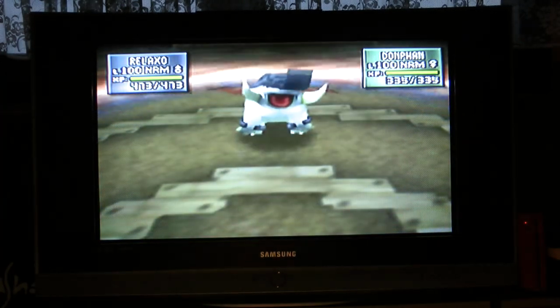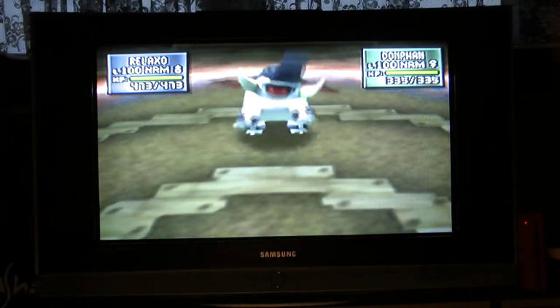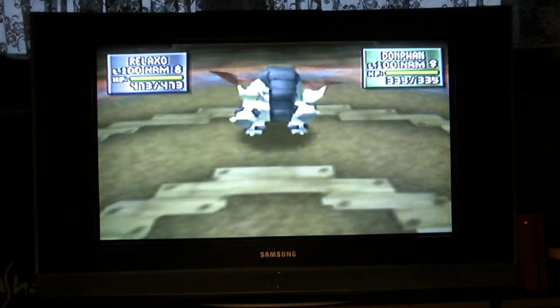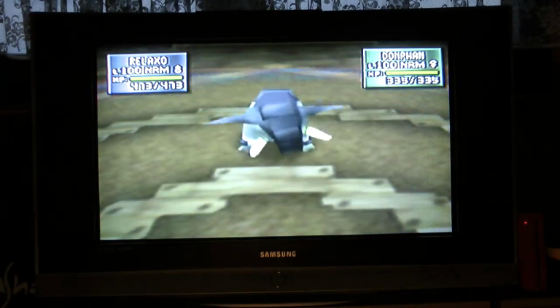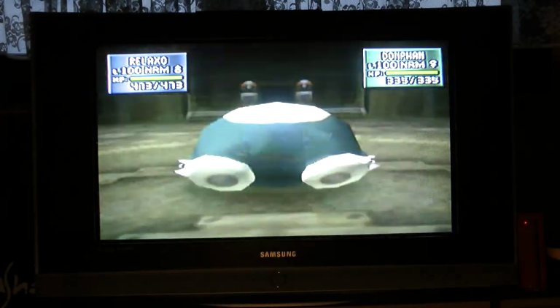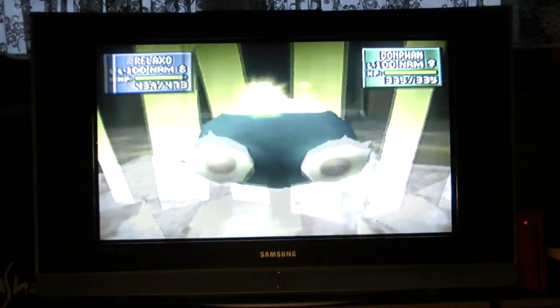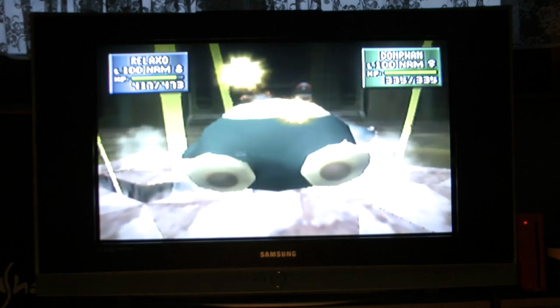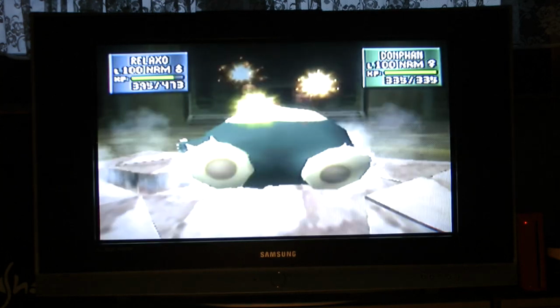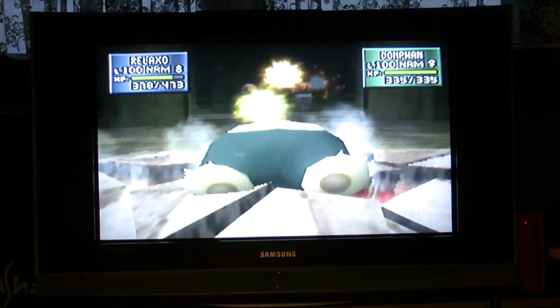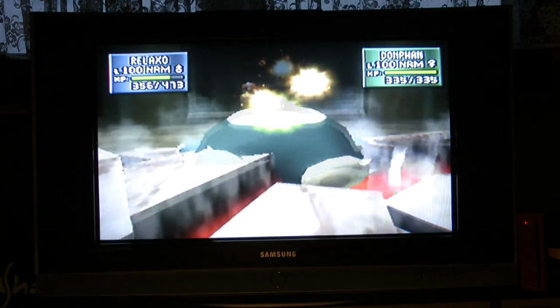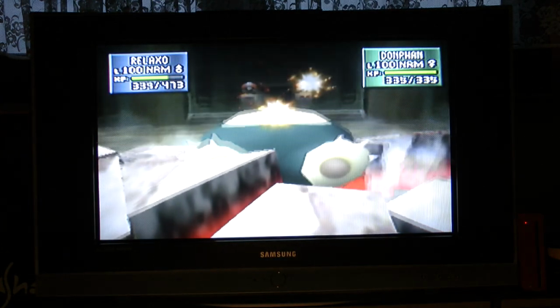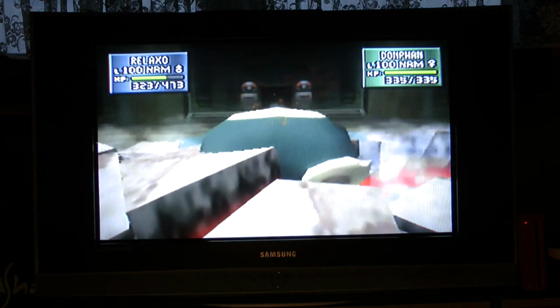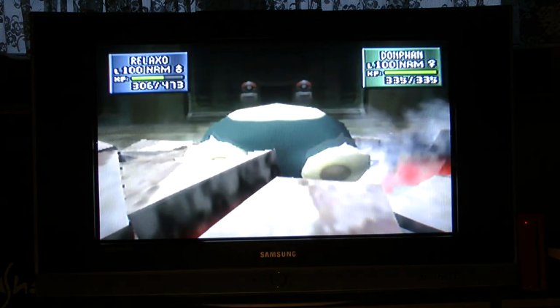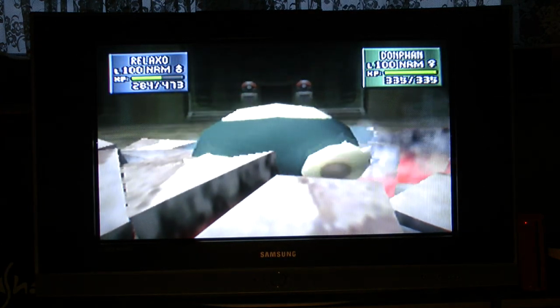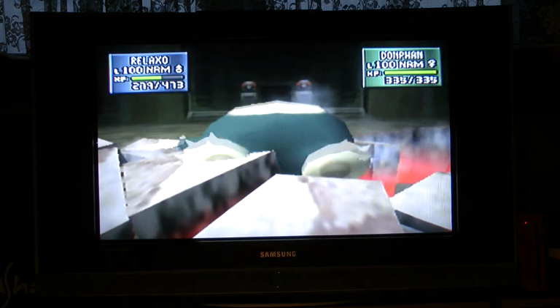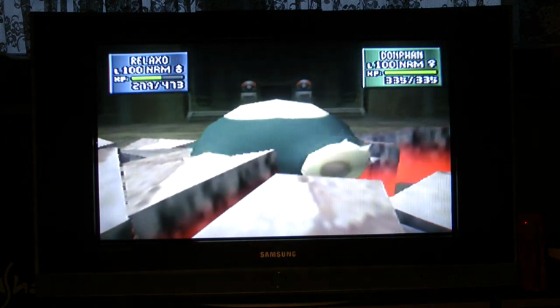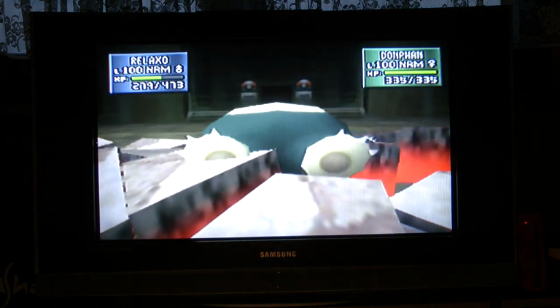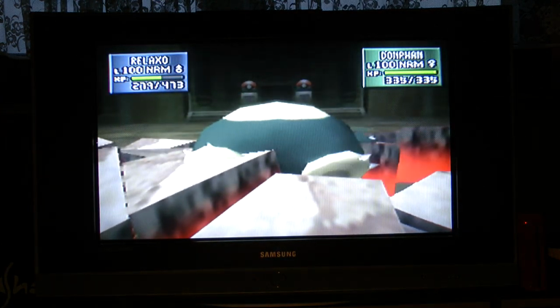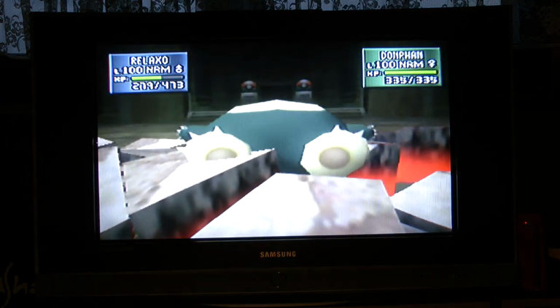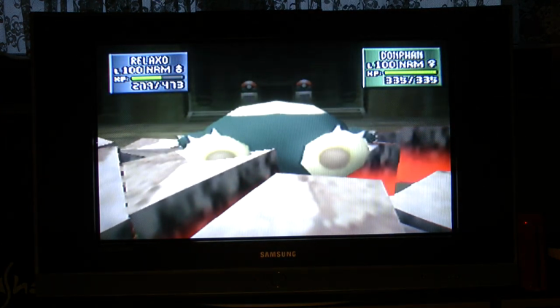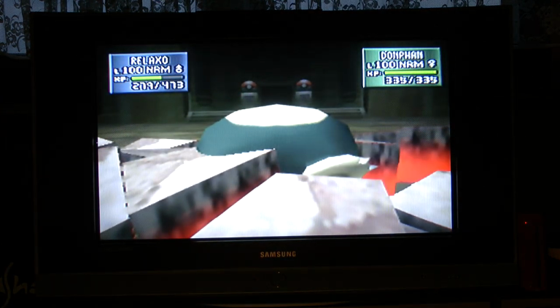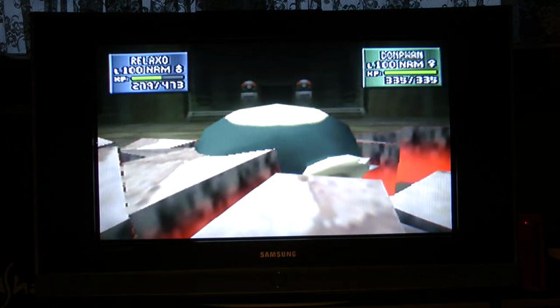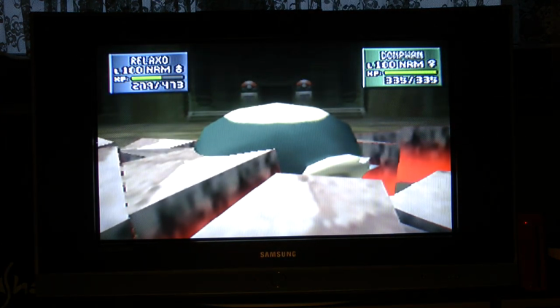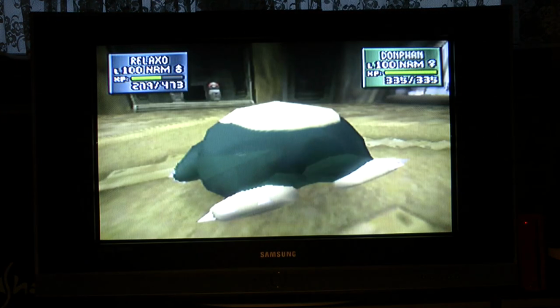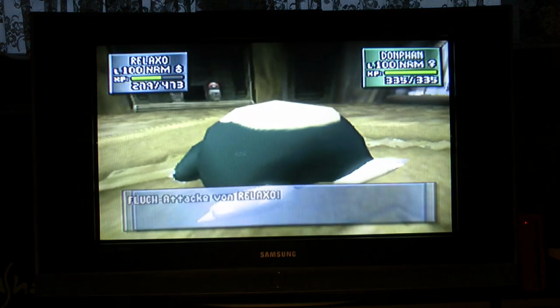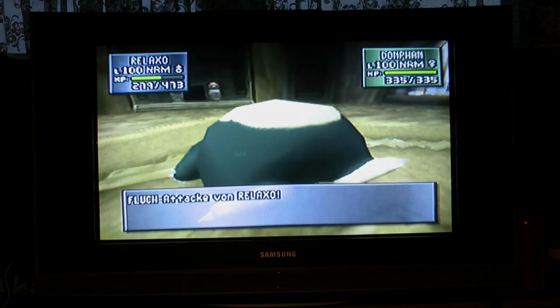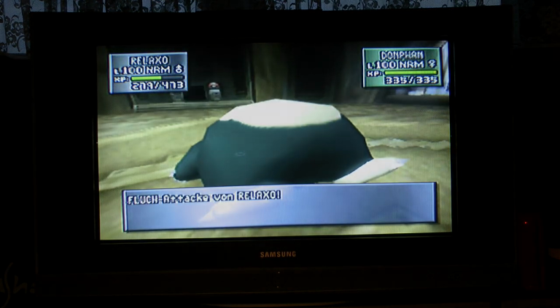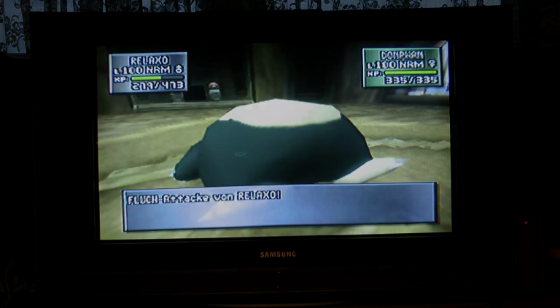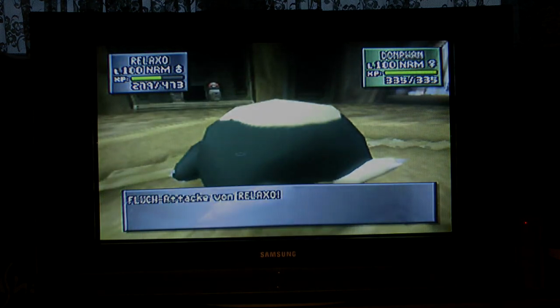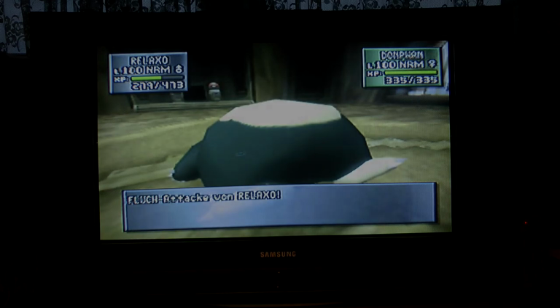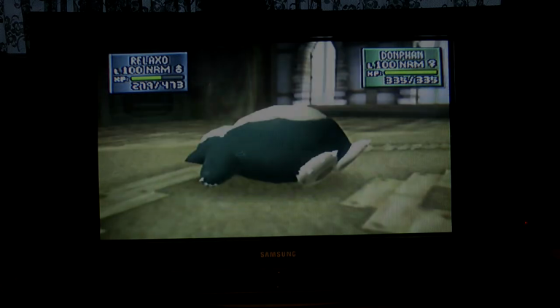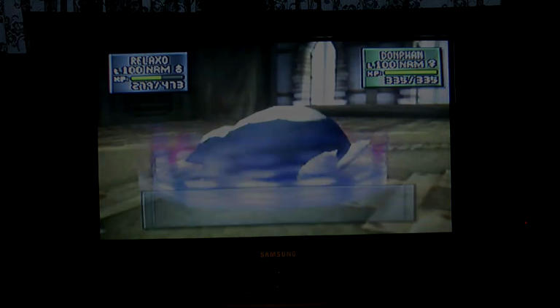It looks and feels more natural than playing it on a modern flat screen. It just feels like playing it again in 2001.